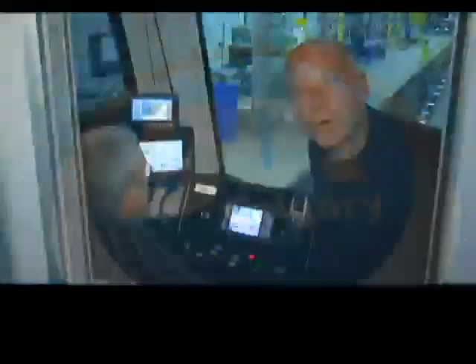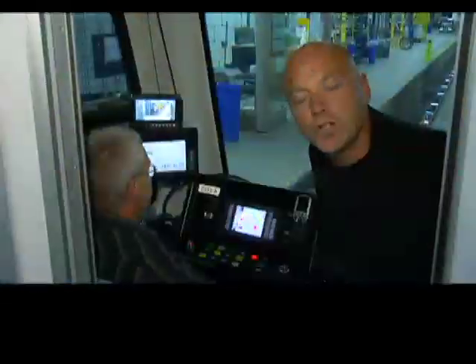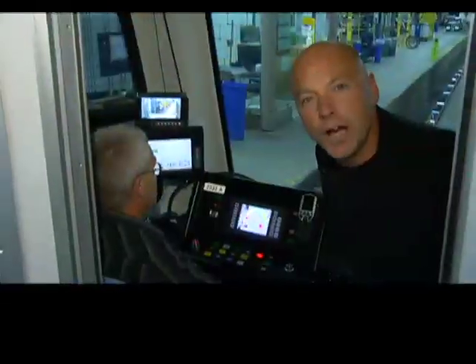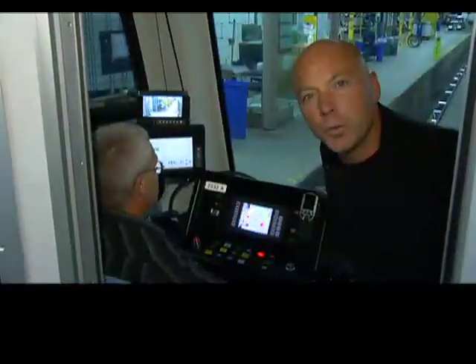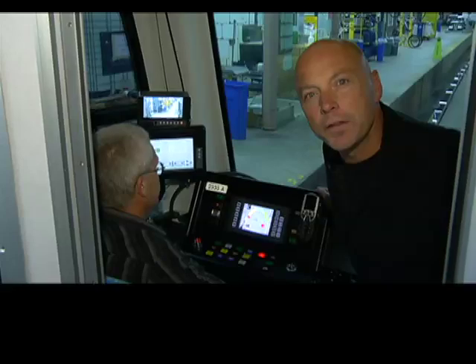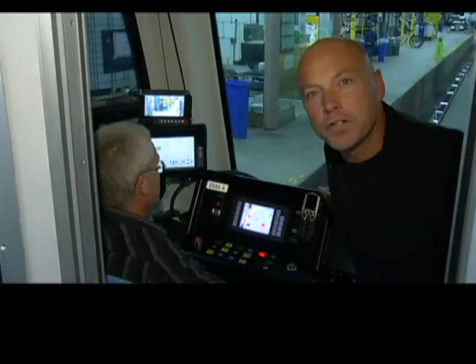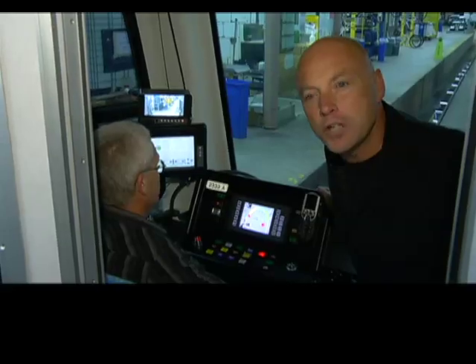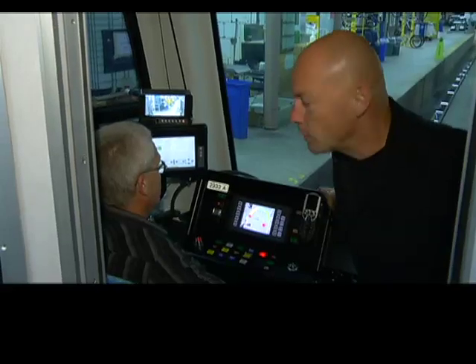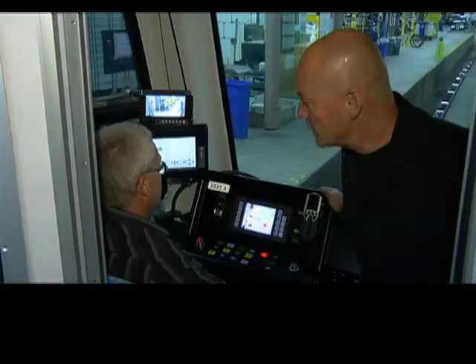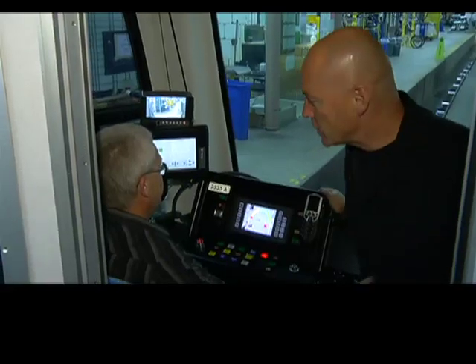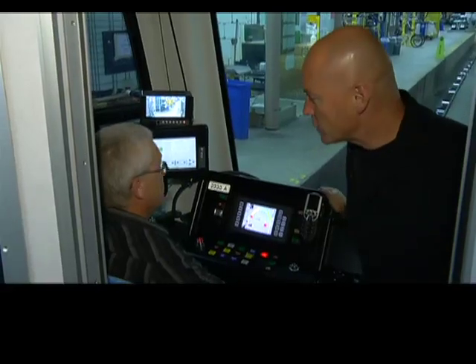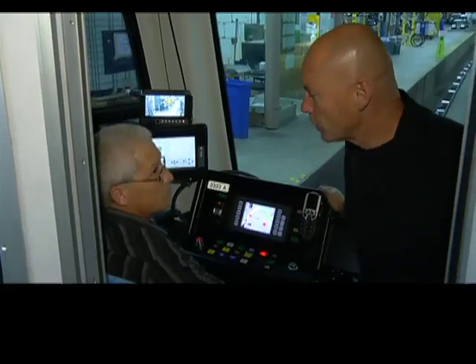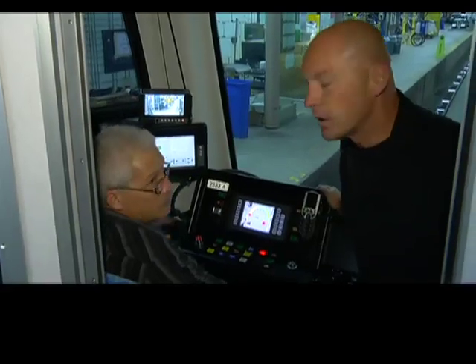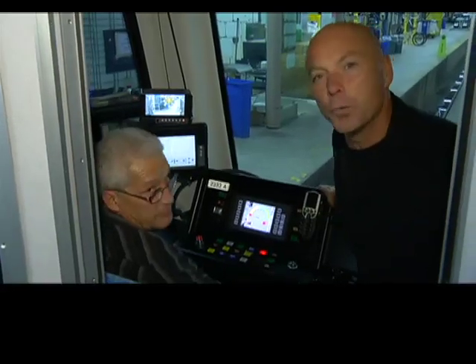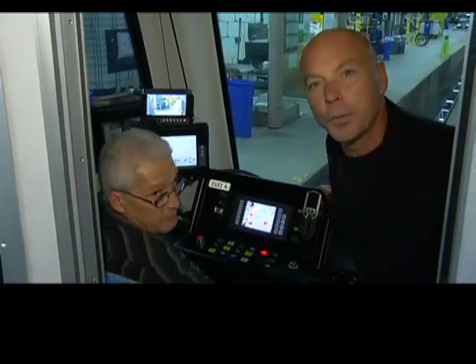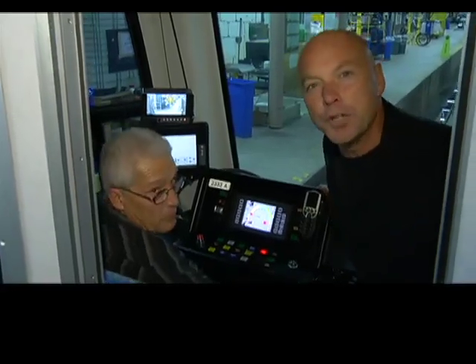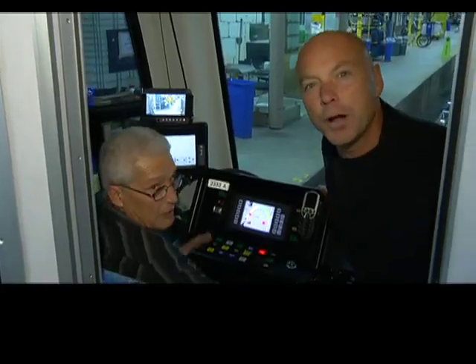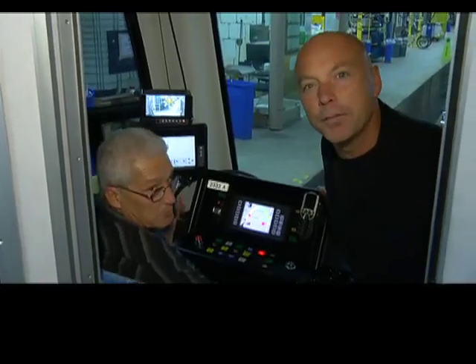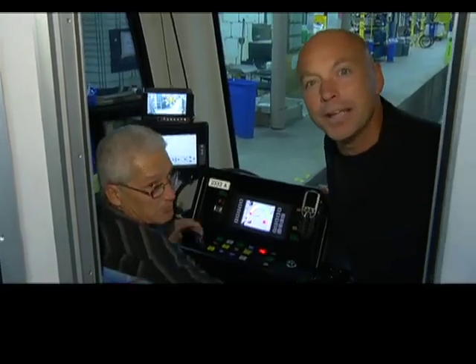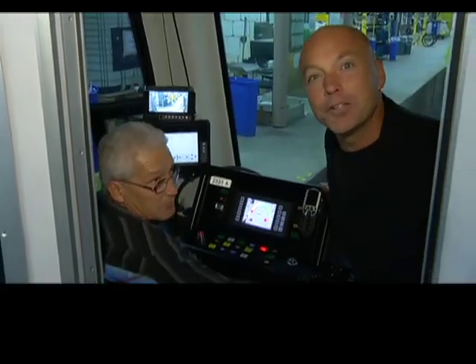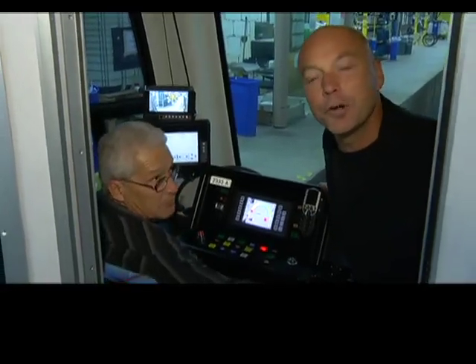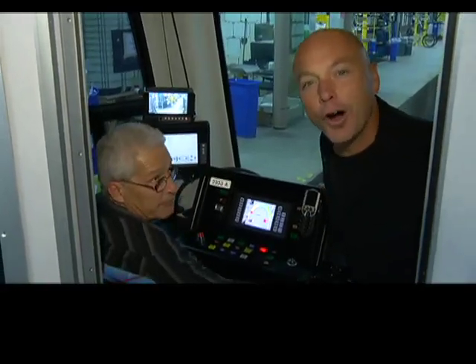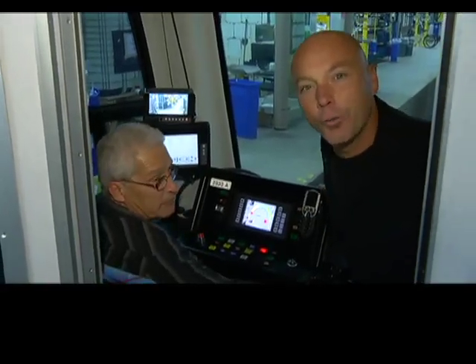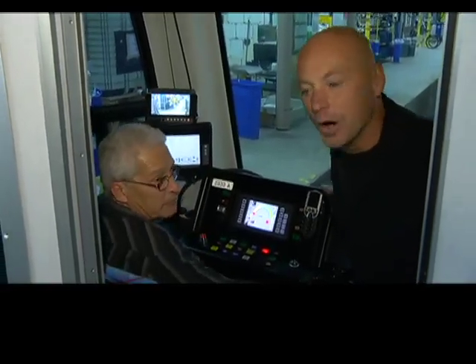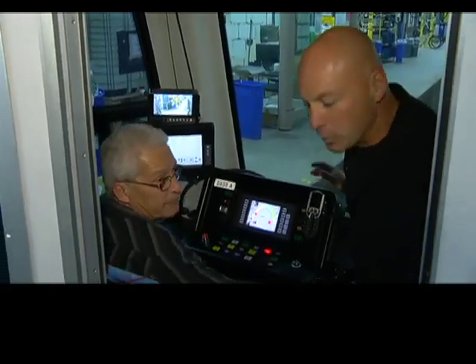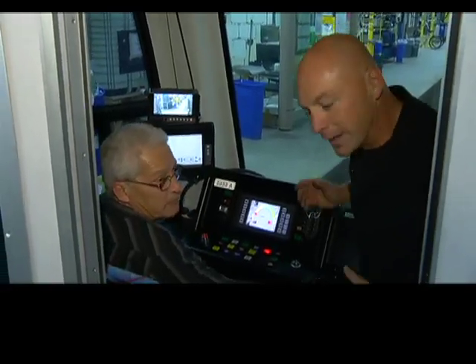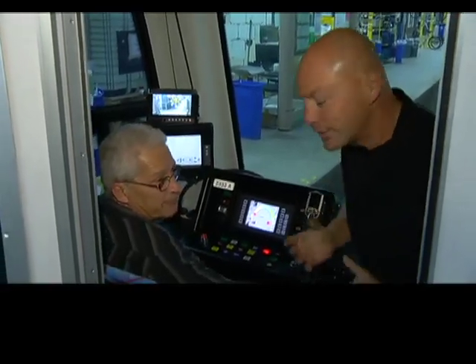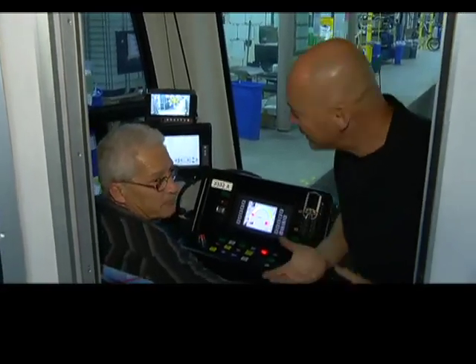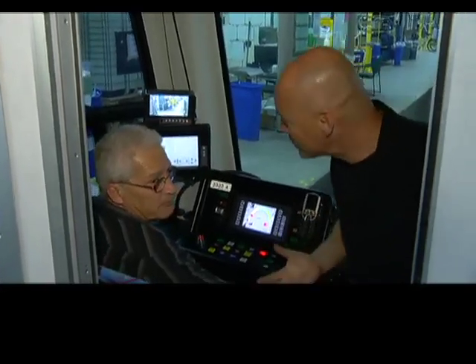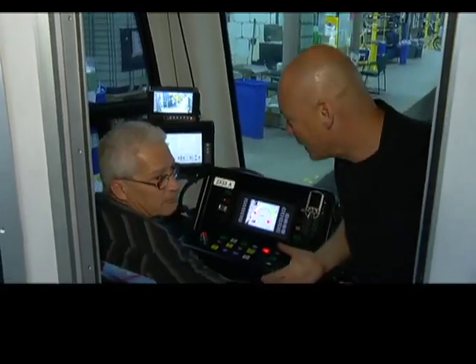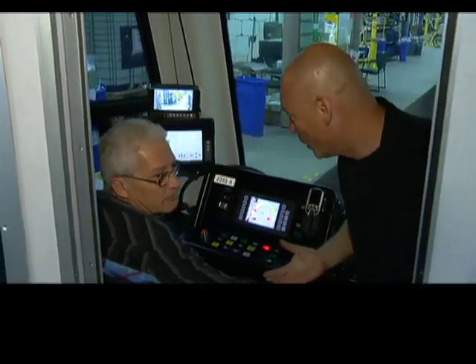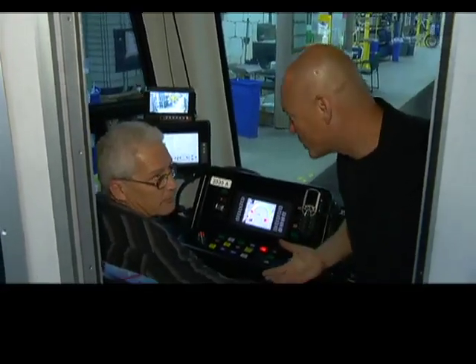We're inside one of the C-trains. This is Lauren. We're going to be driving into a car wash — well, it's a C-Train wash.